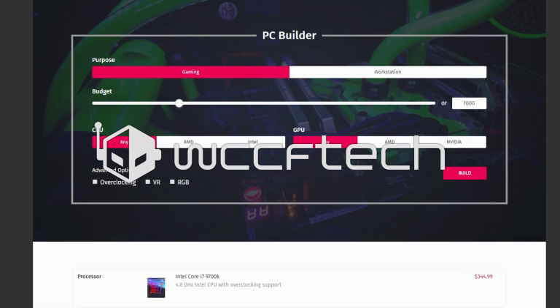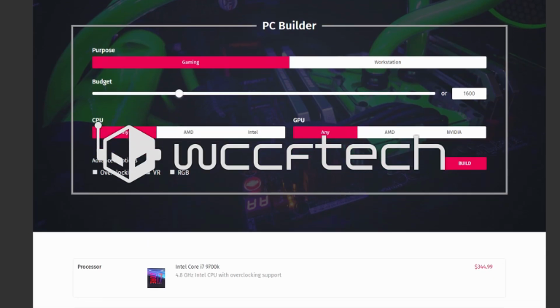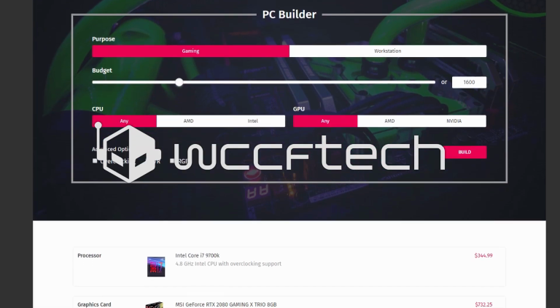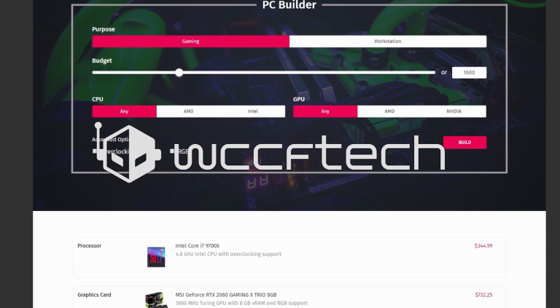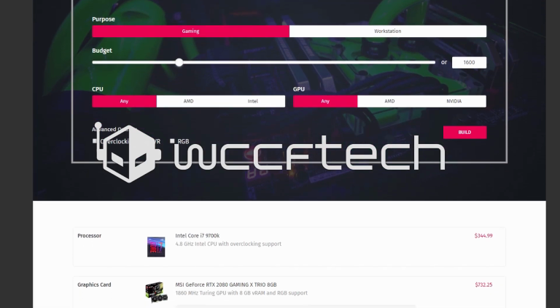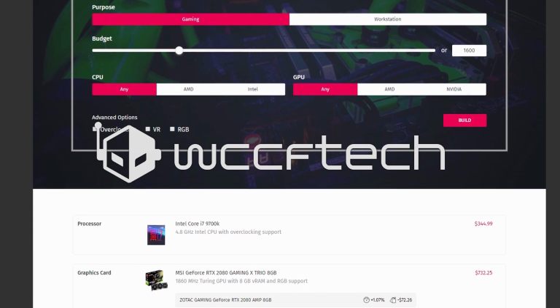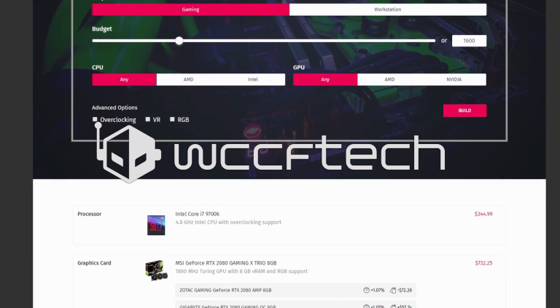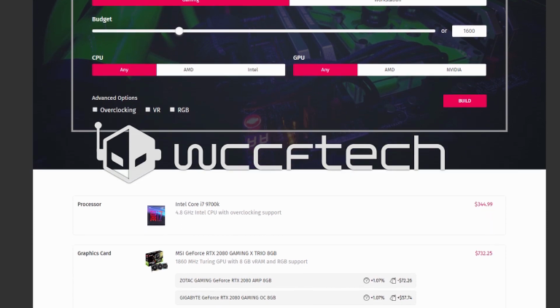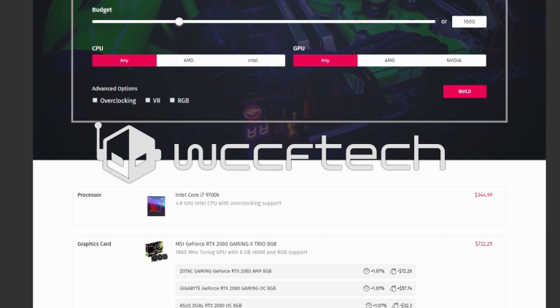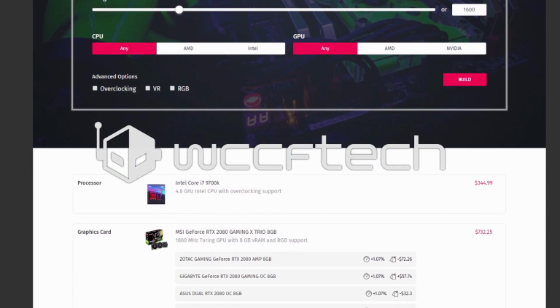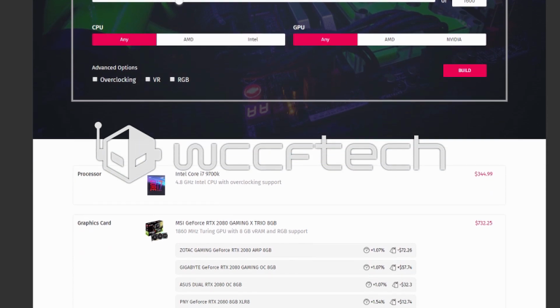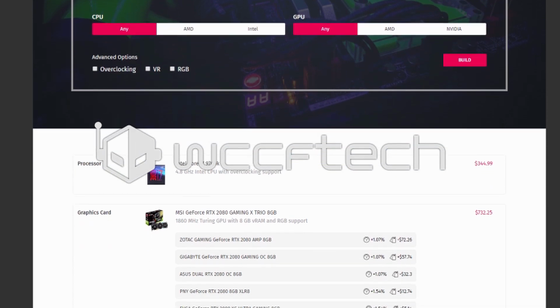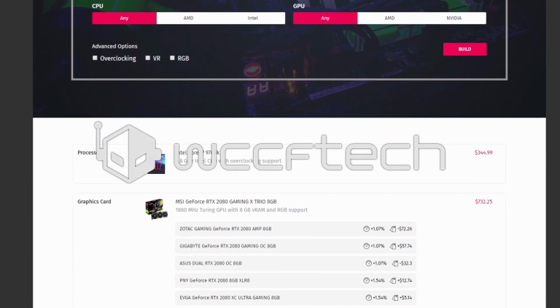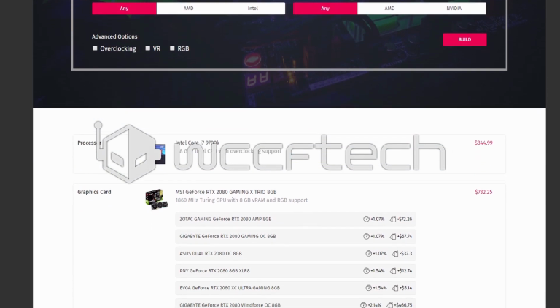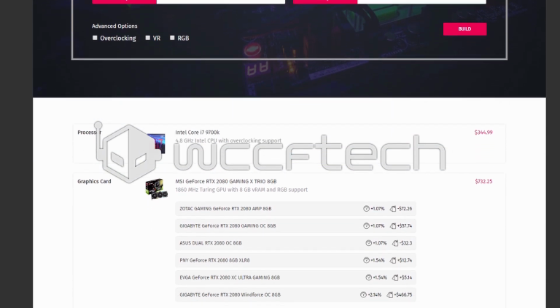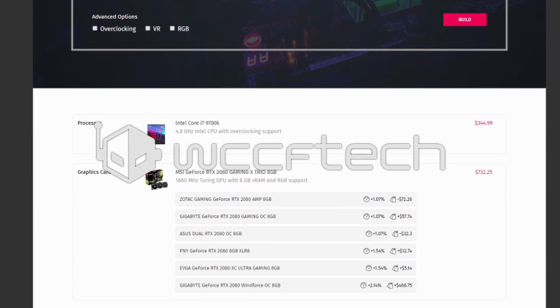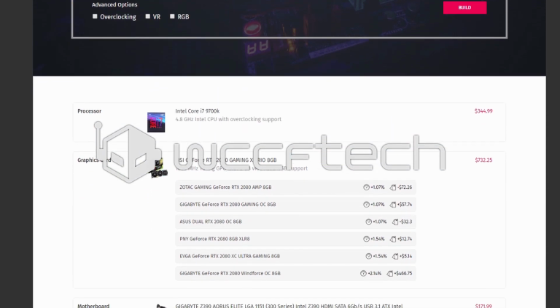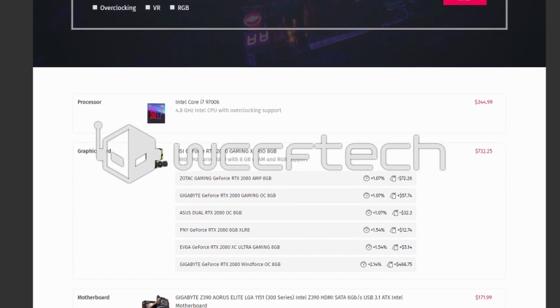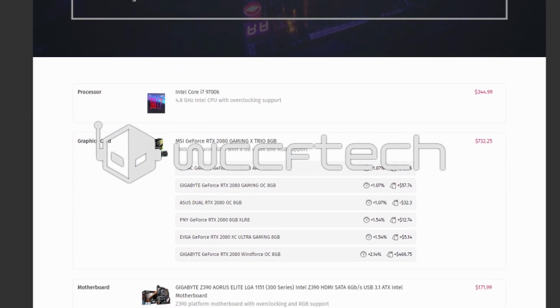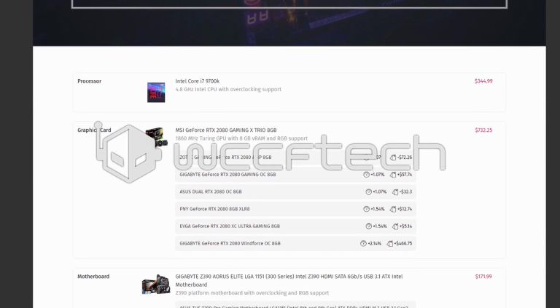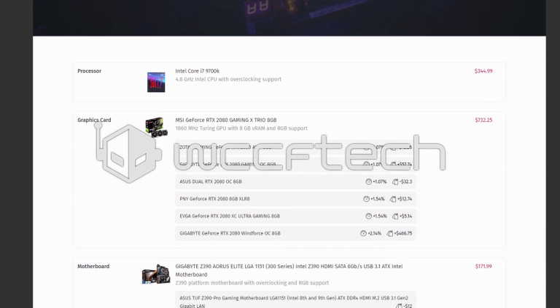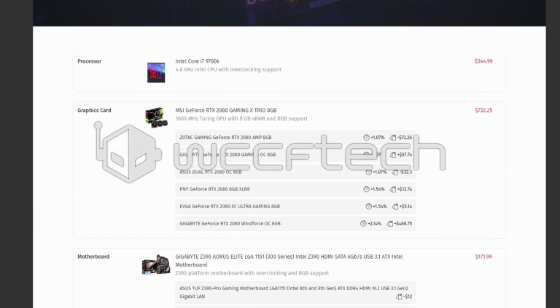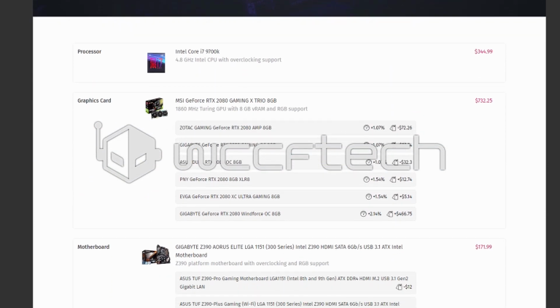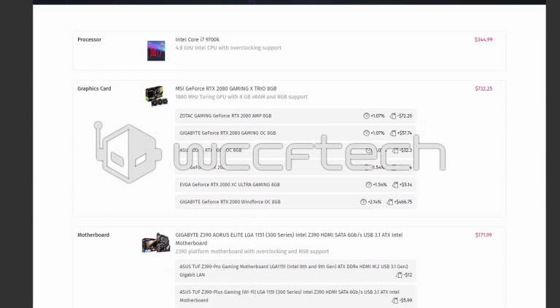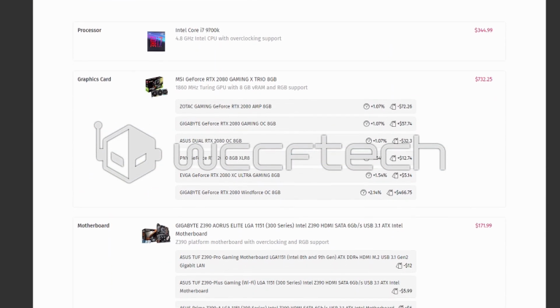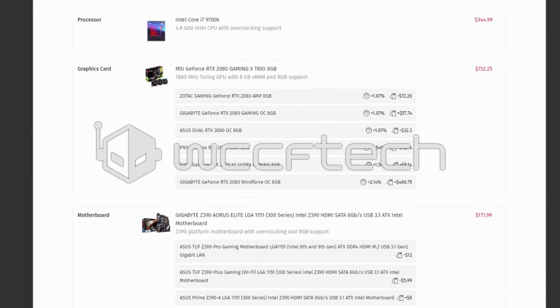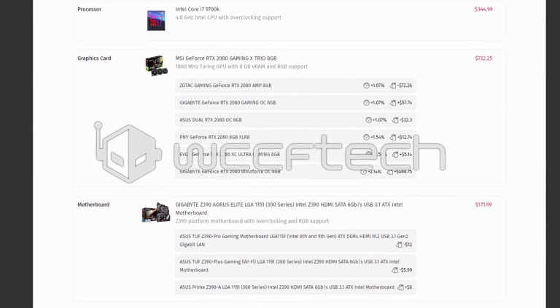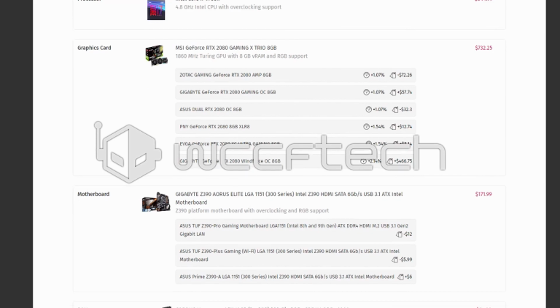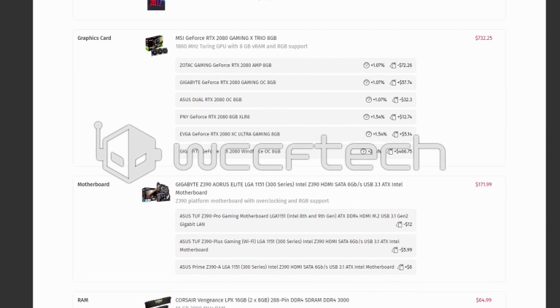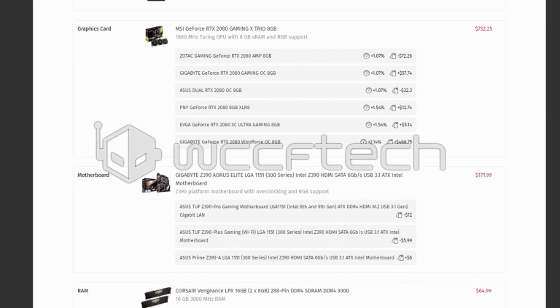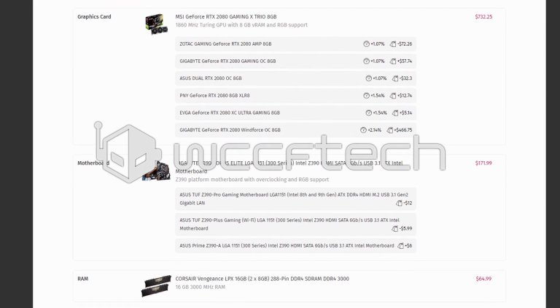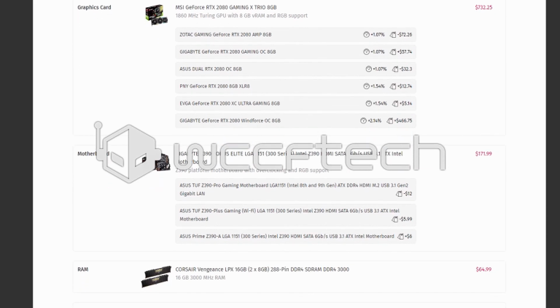New to PC building or just trying to stay within a budget and get the most you can? Give our PC Builder tool a spin and let us help you get the most for your money.